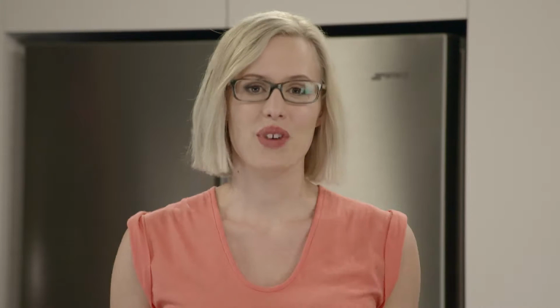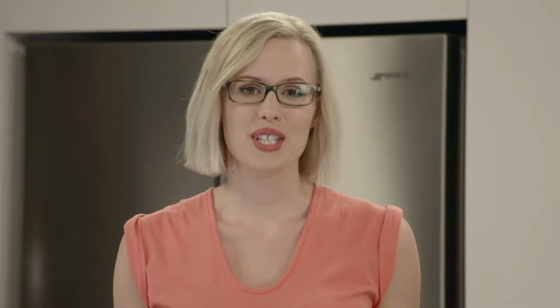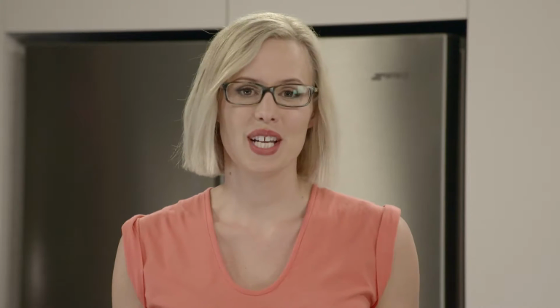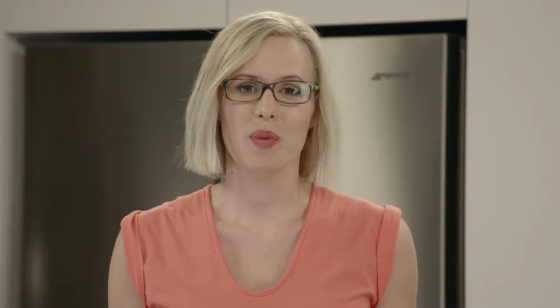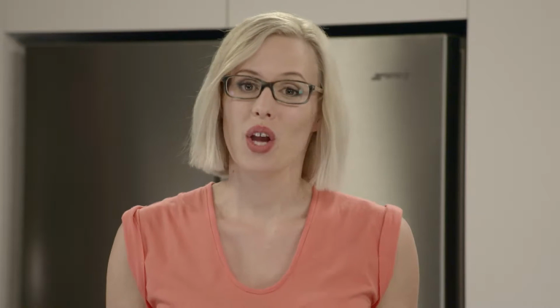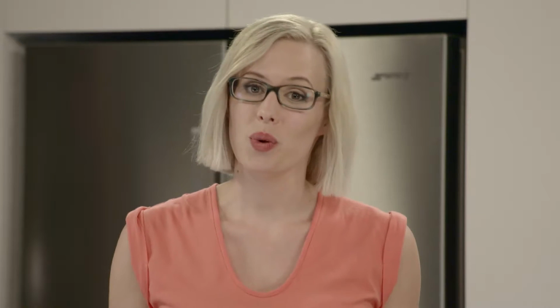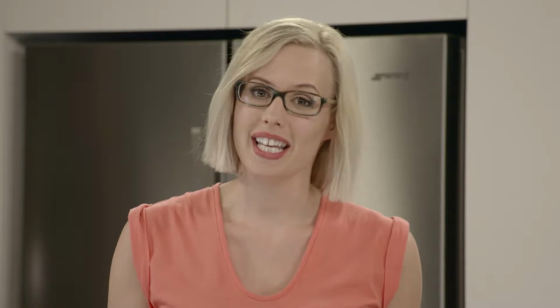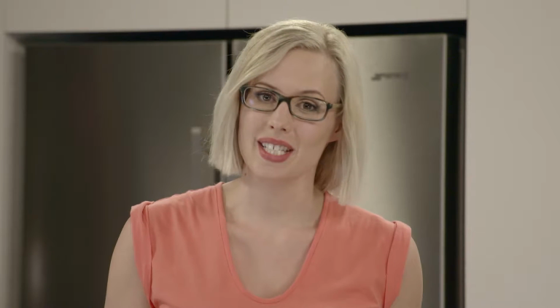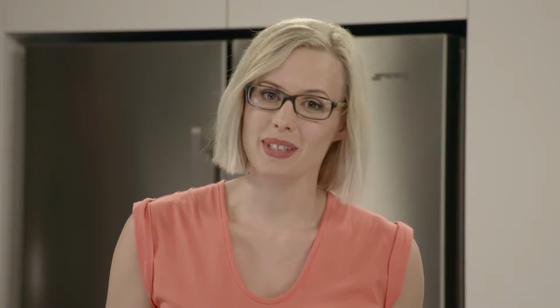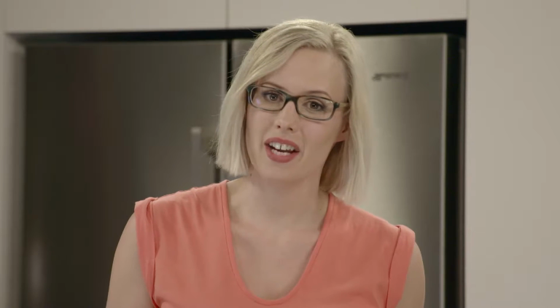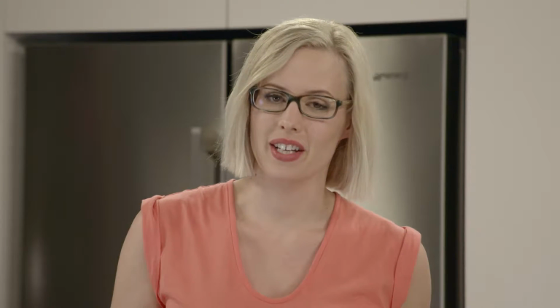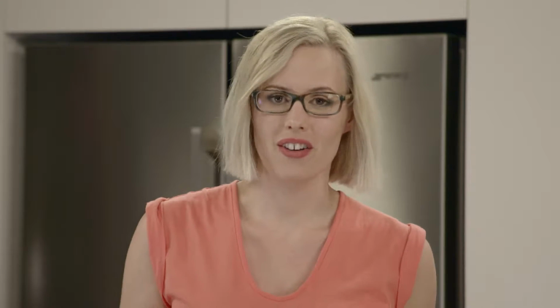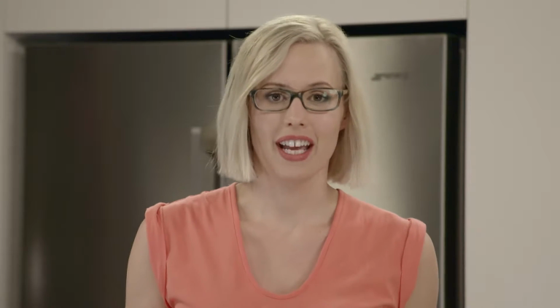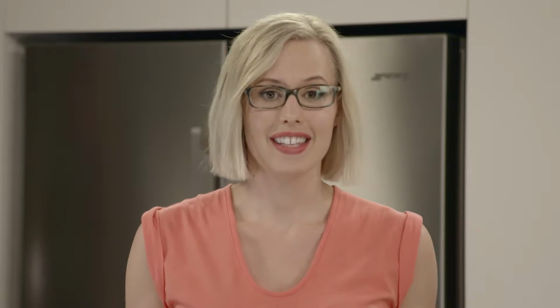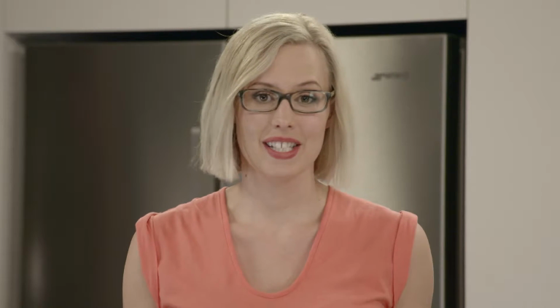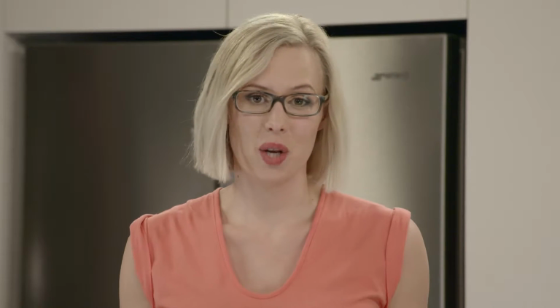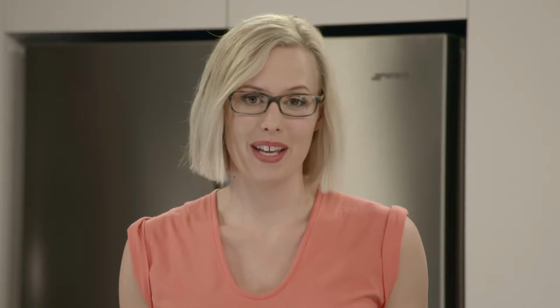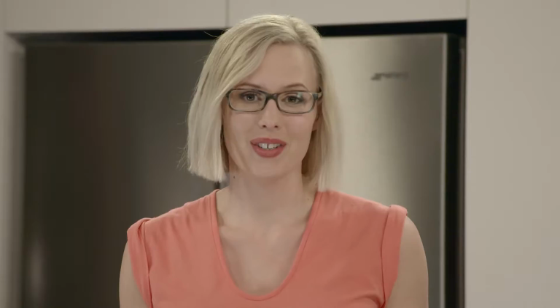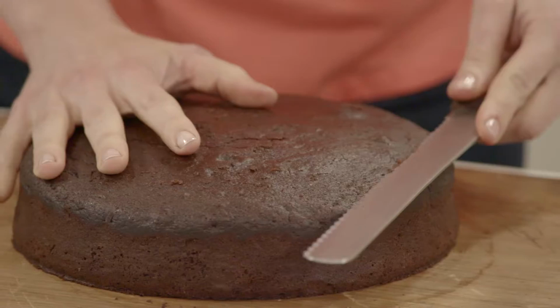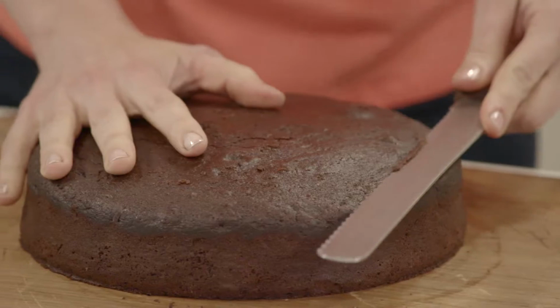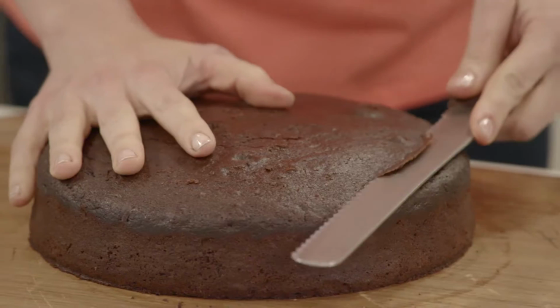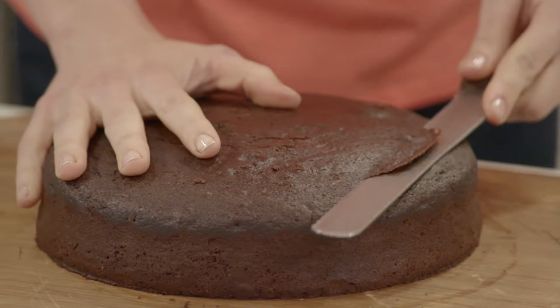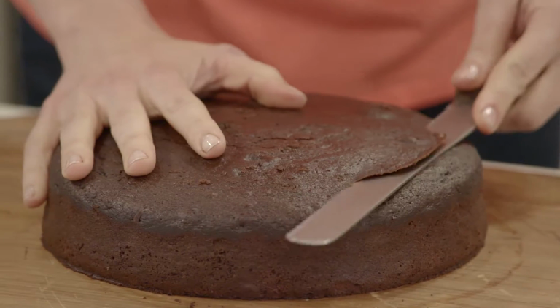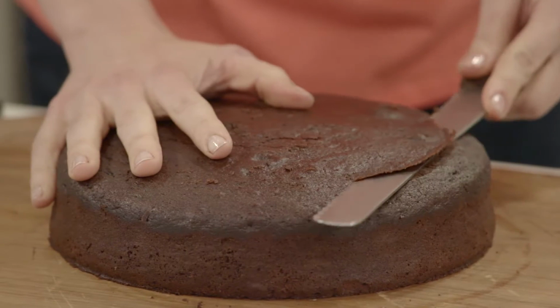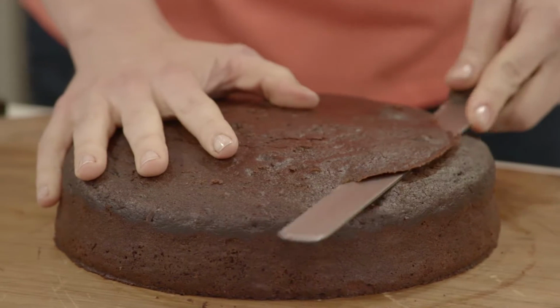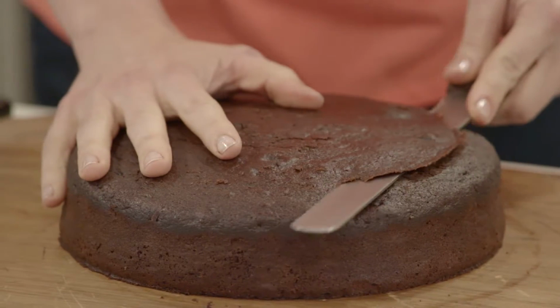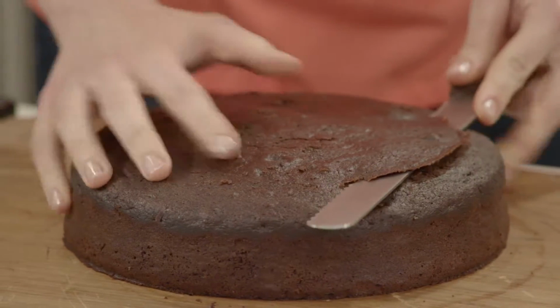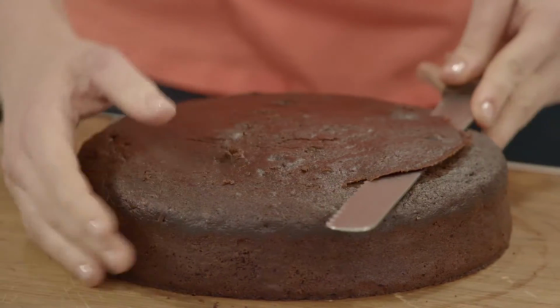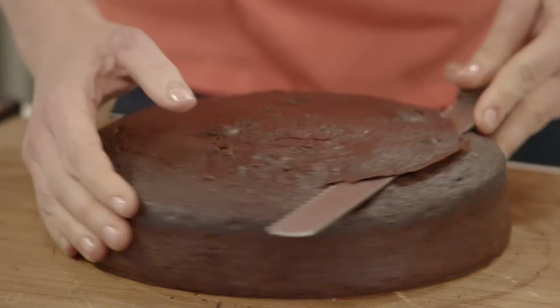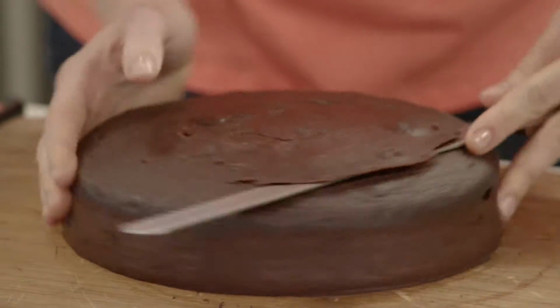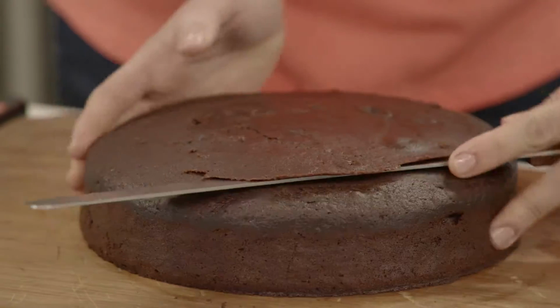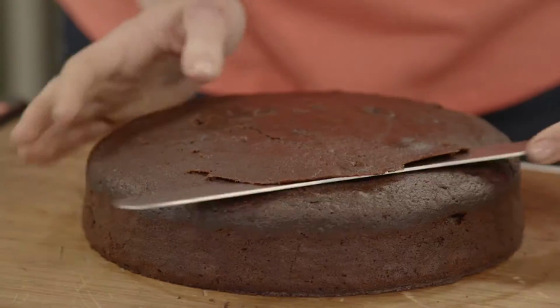First up you want to get some layering going. This is going to make your cake really special and it's so simple to do.